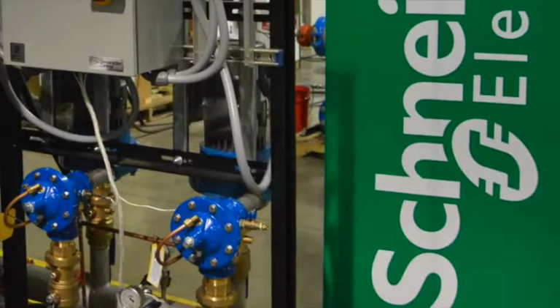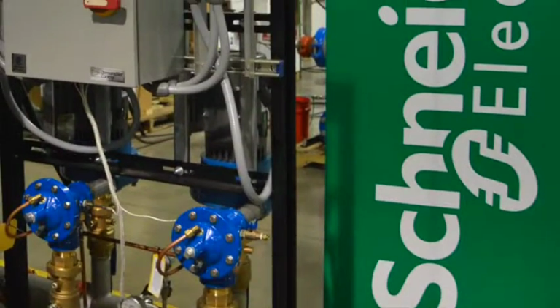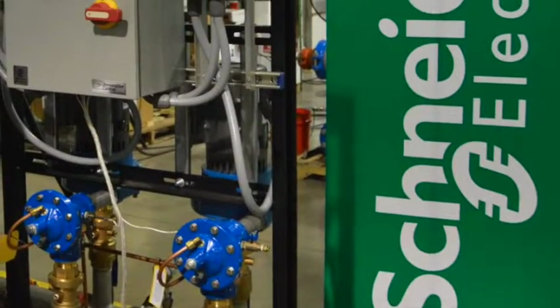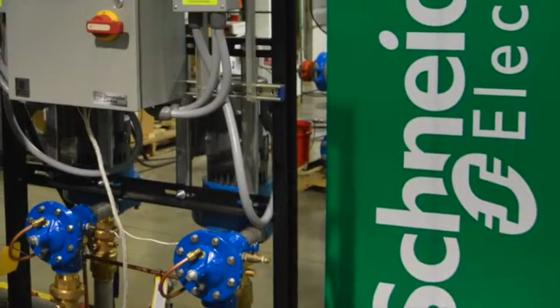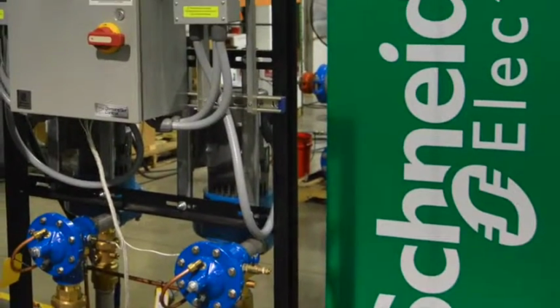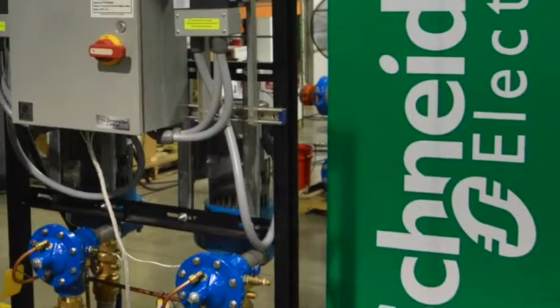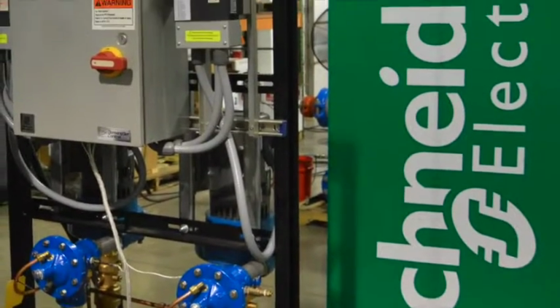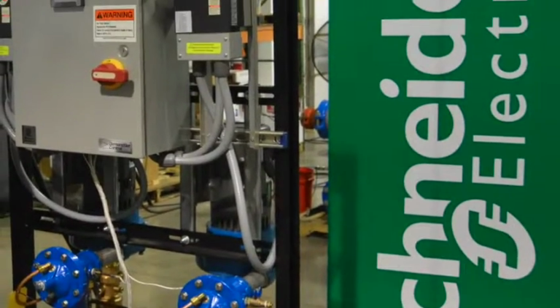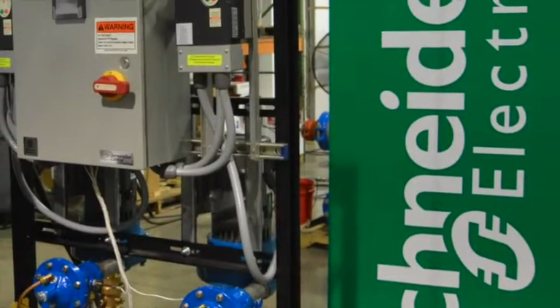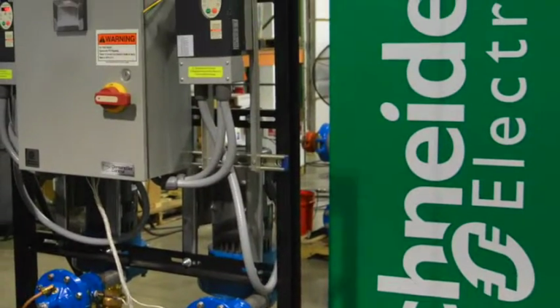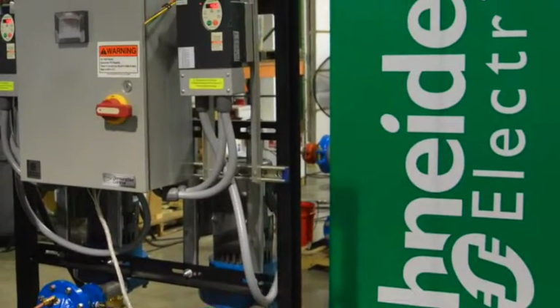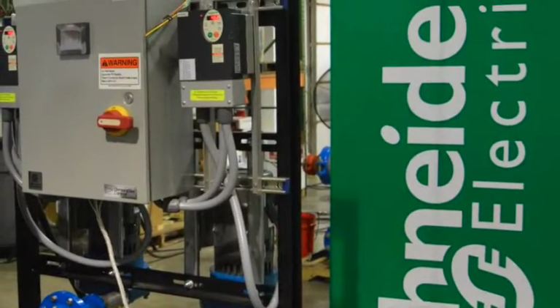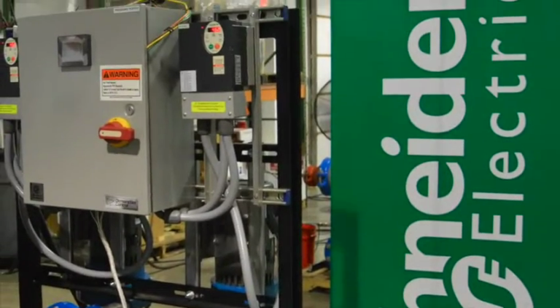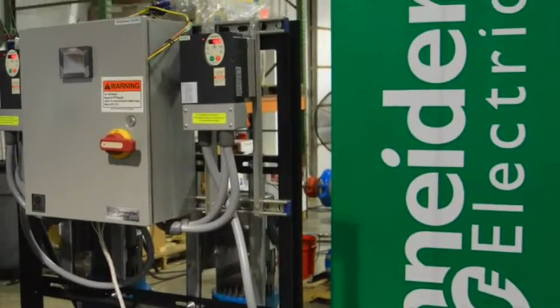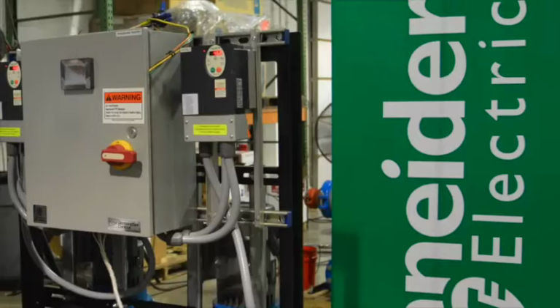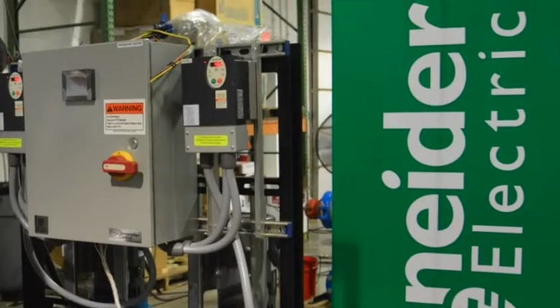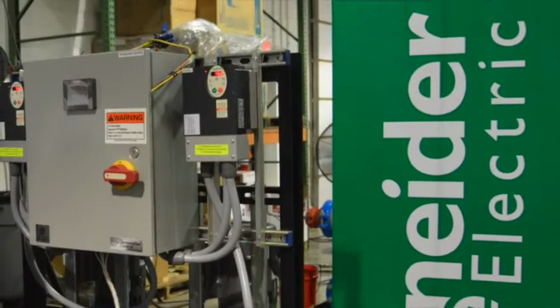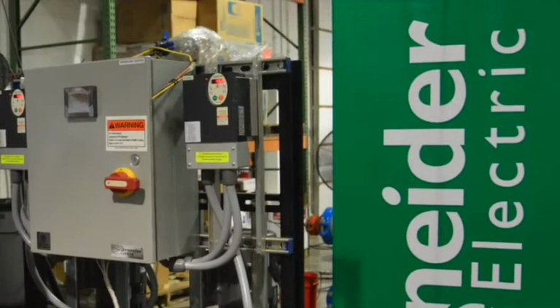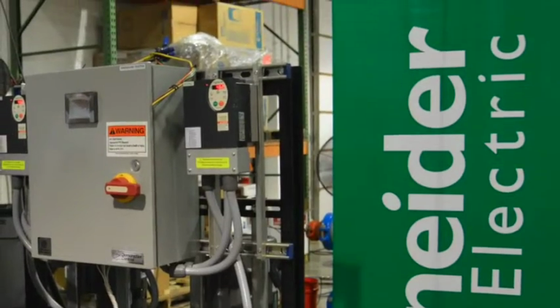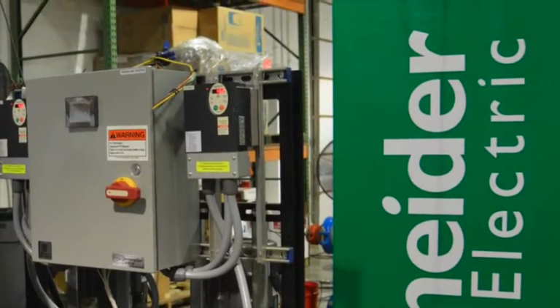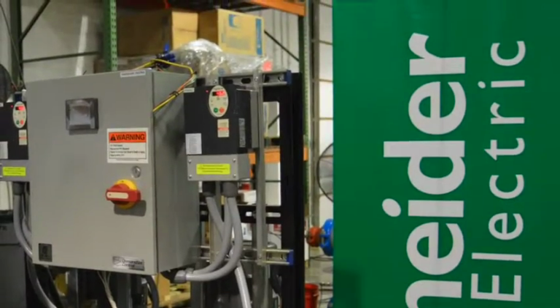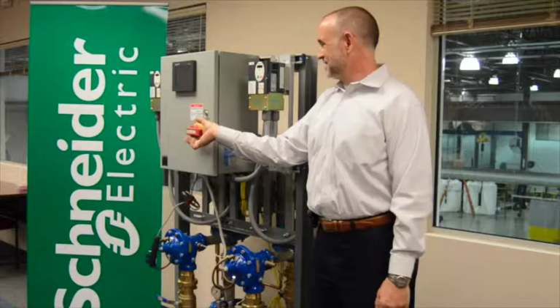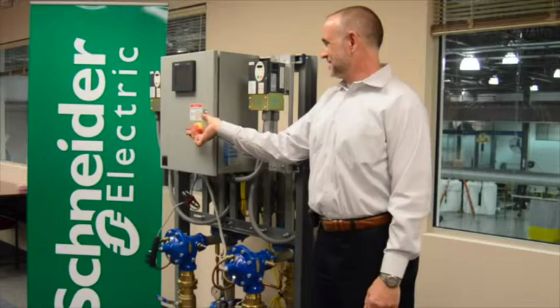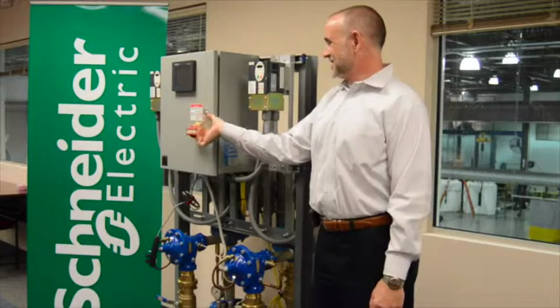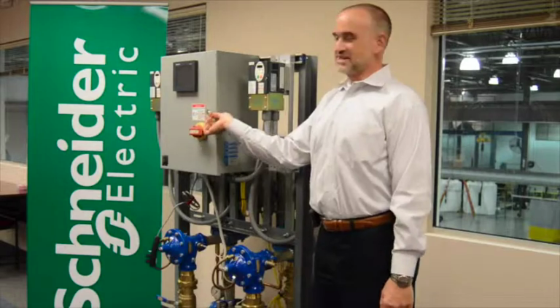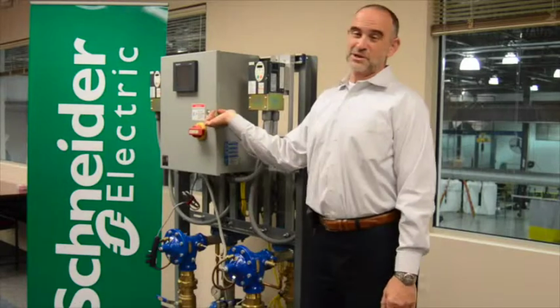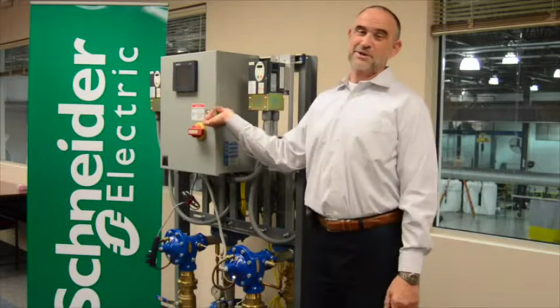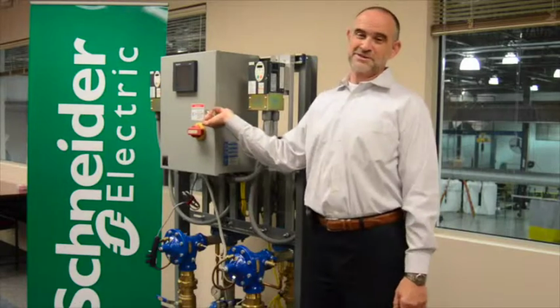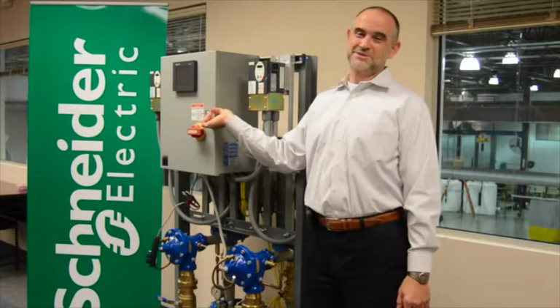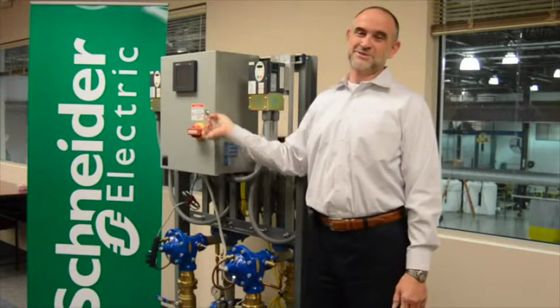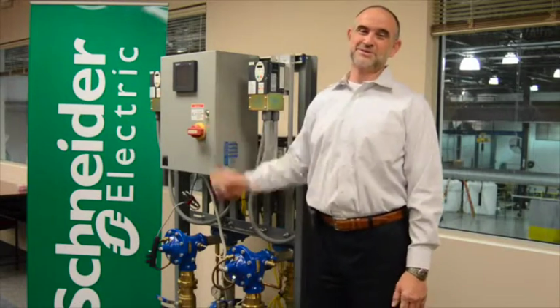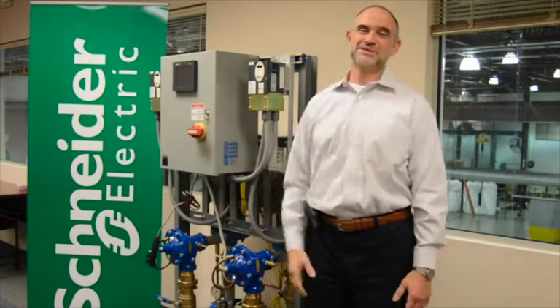And as you can see here, we are using almost all Schneider — it really is a Schneider partnership solution.